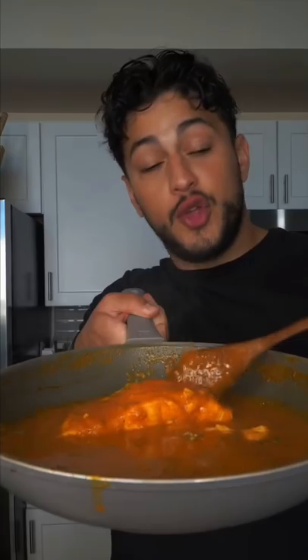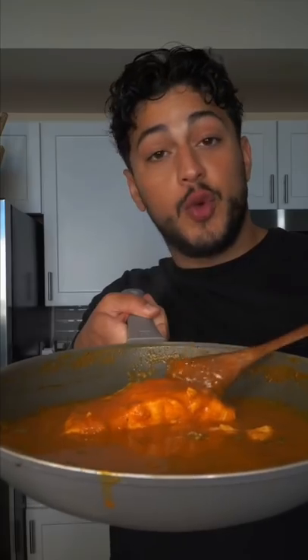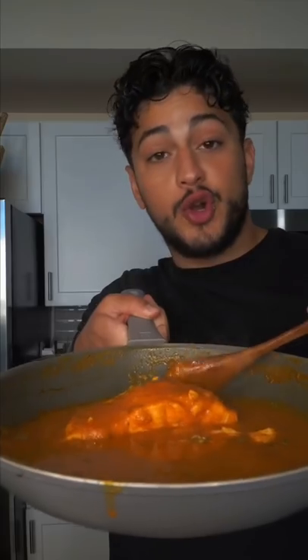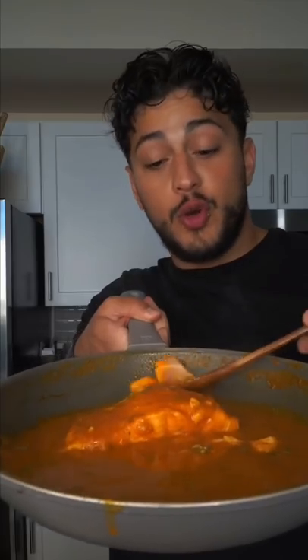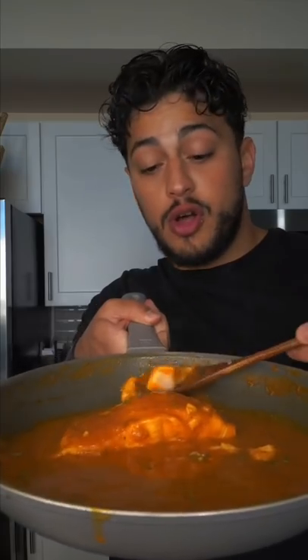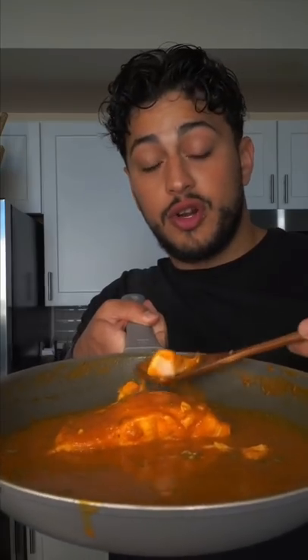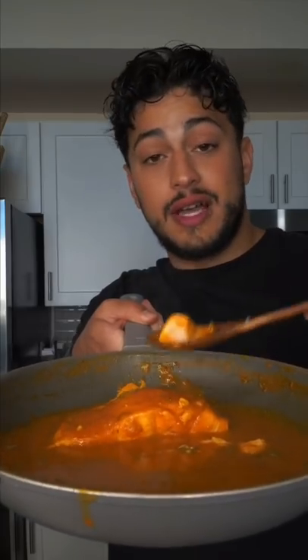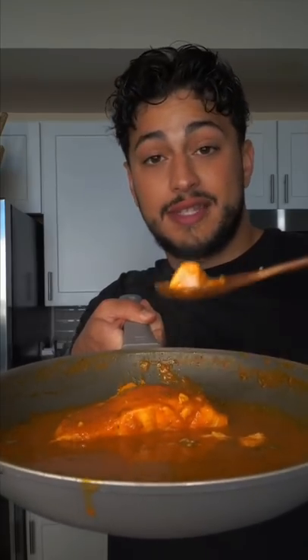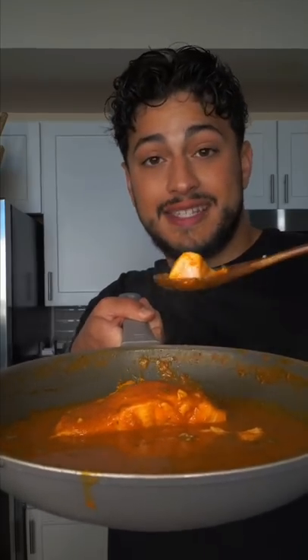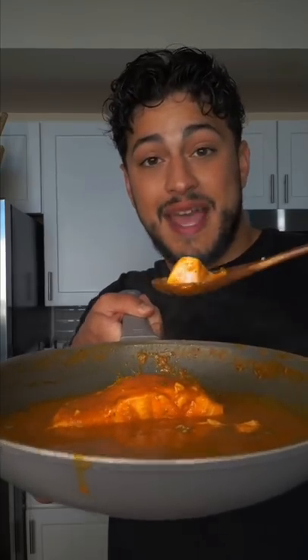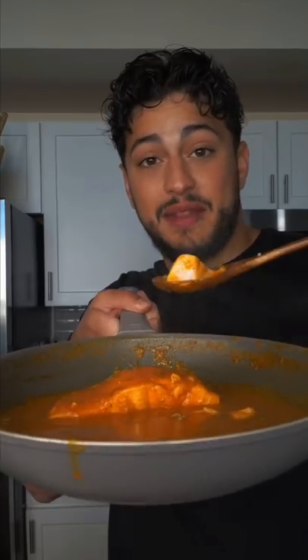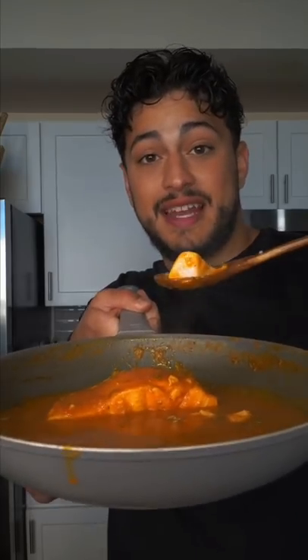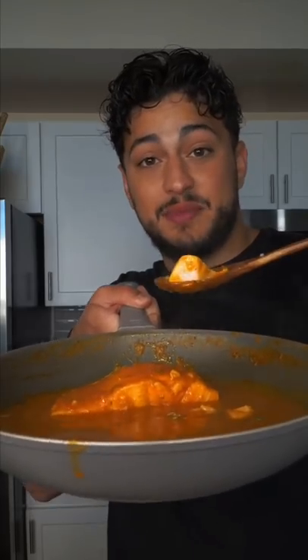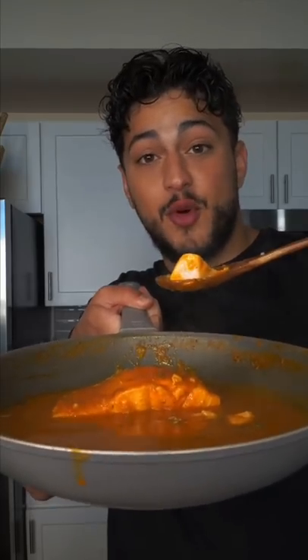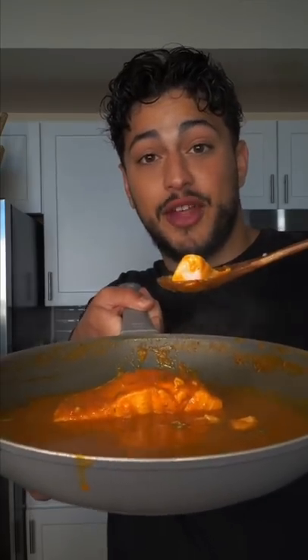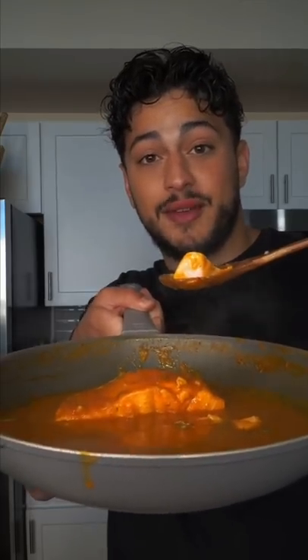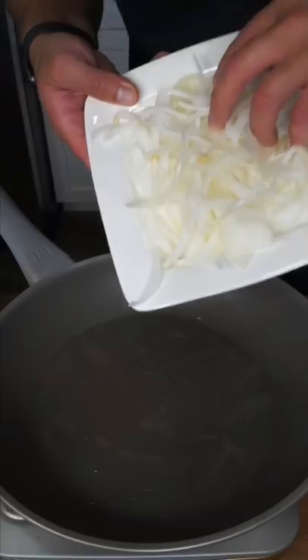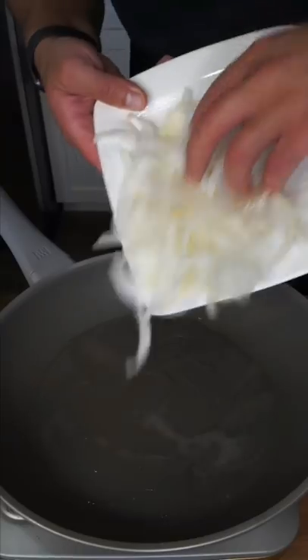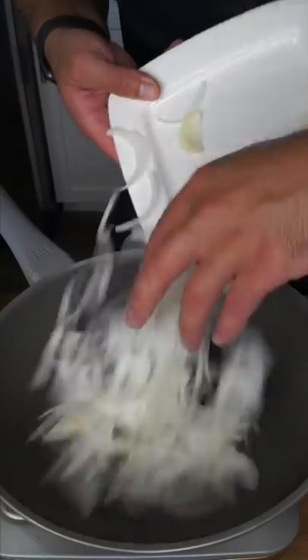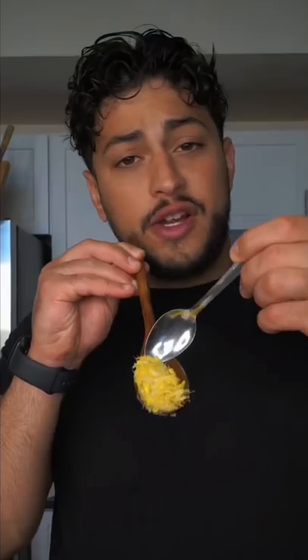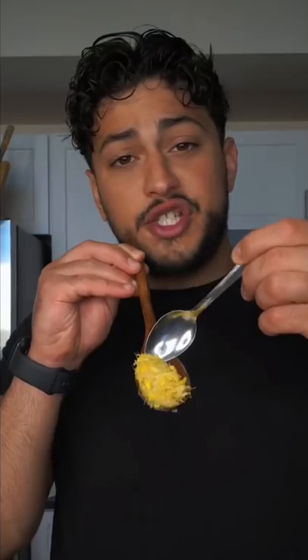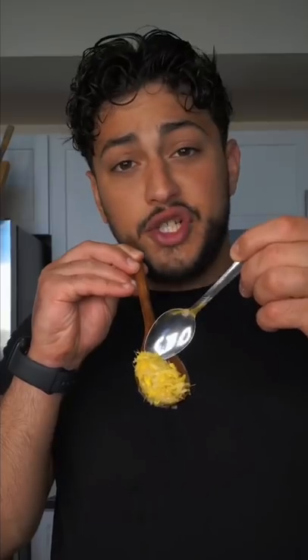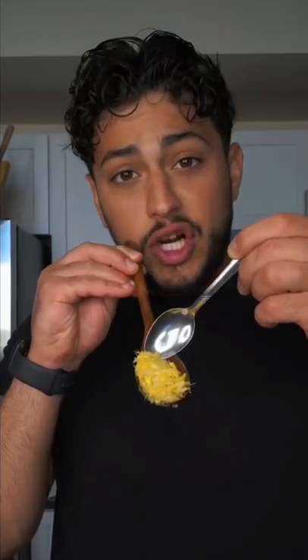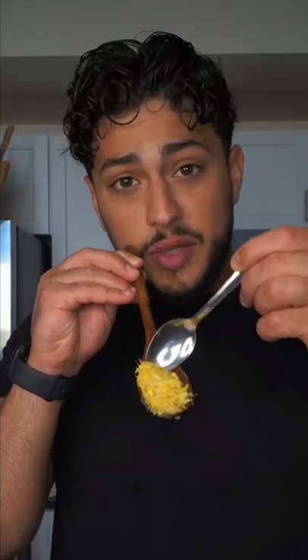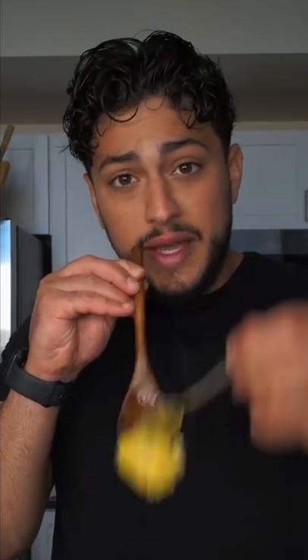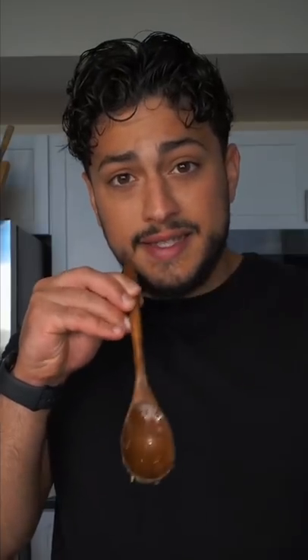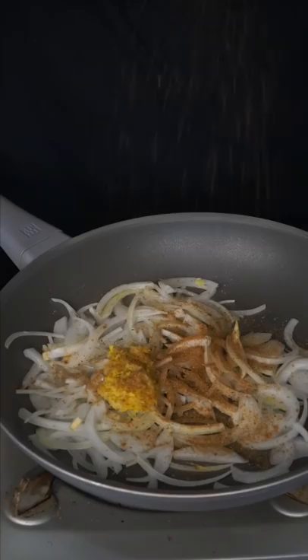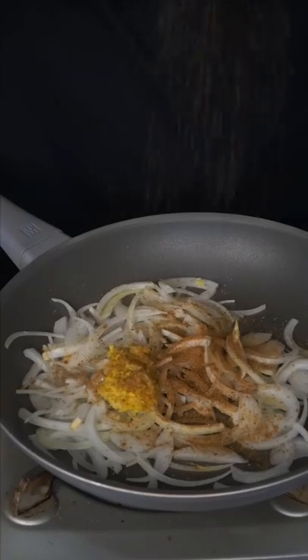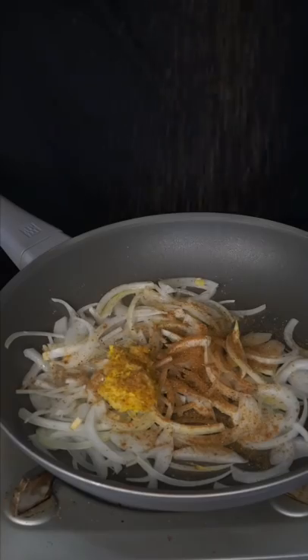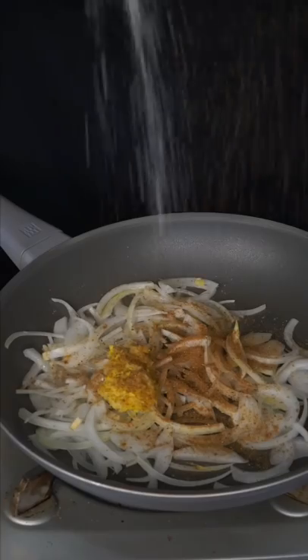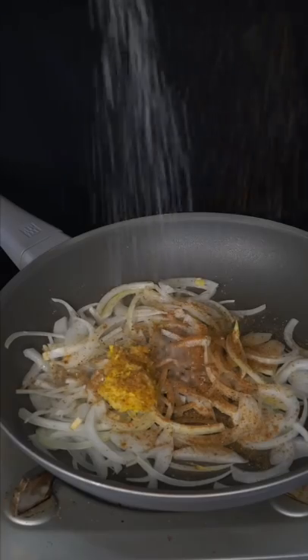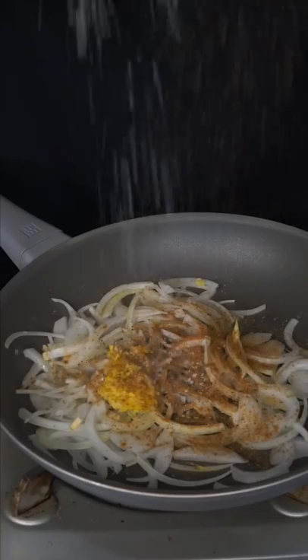You are no longer allowed to eat salmon that is boring. Fresh ginger garlic paste, salt and curry powder.